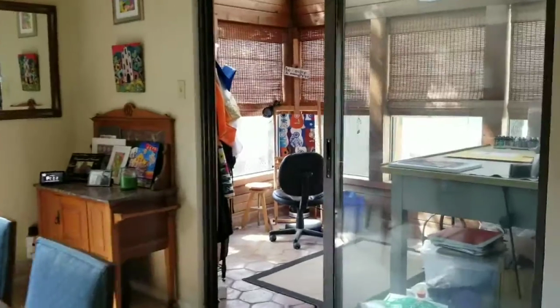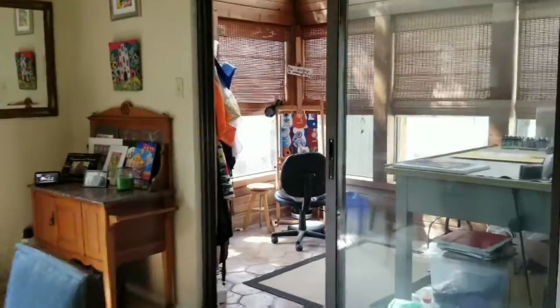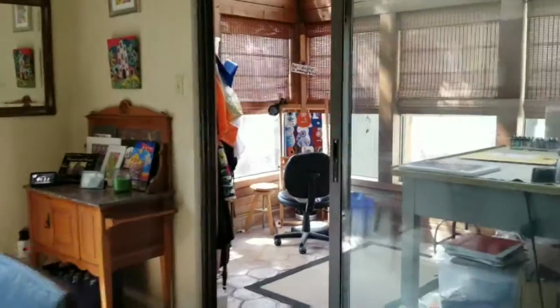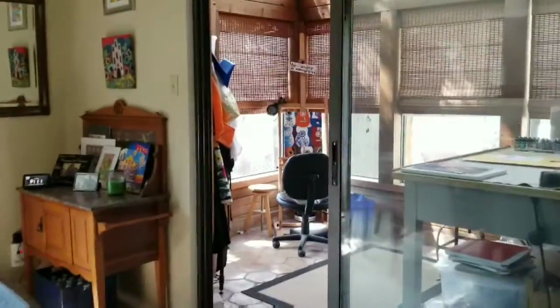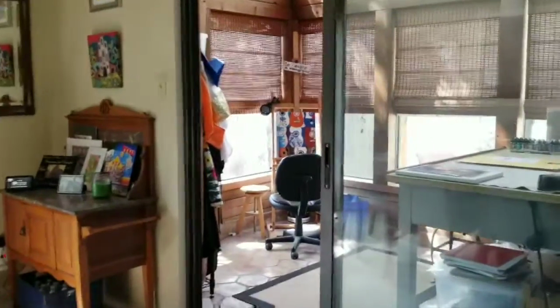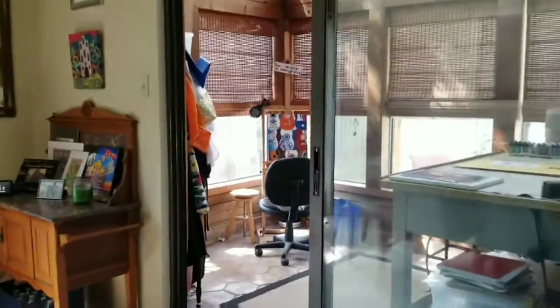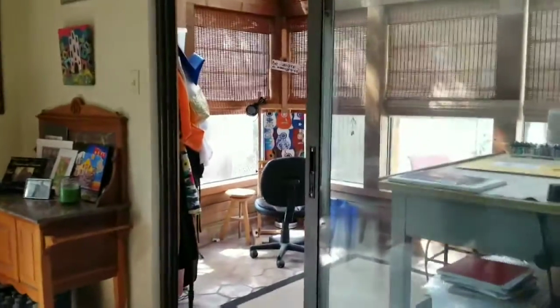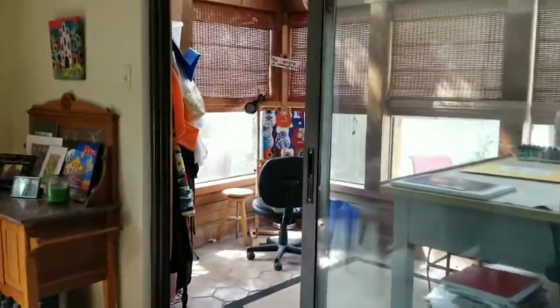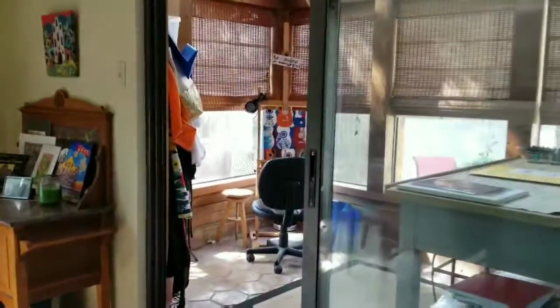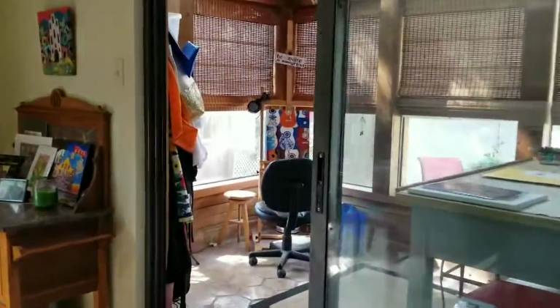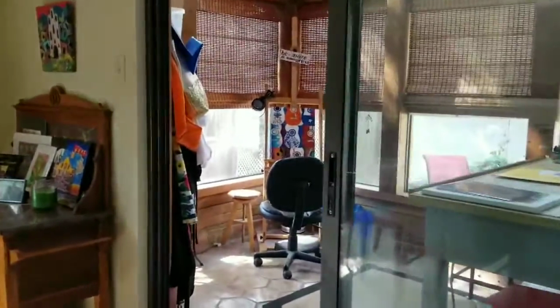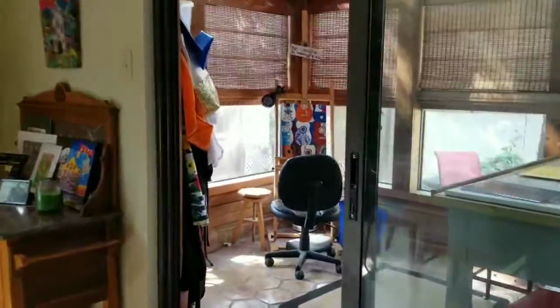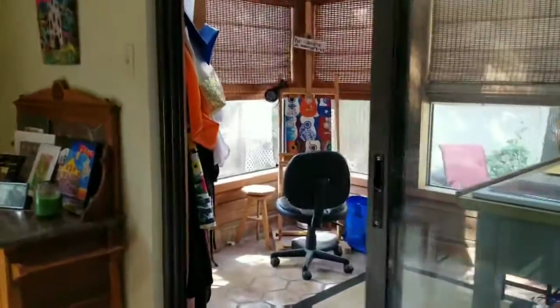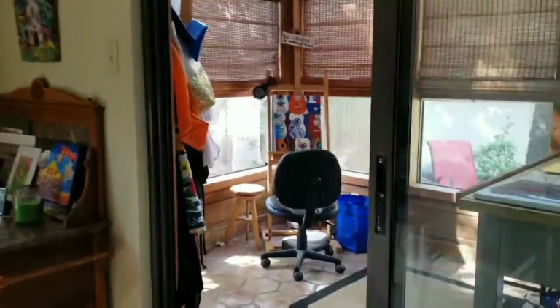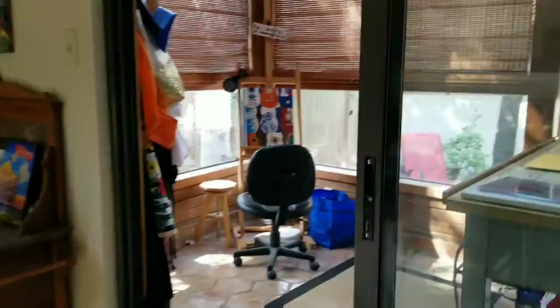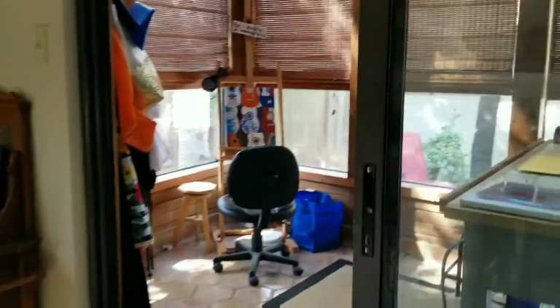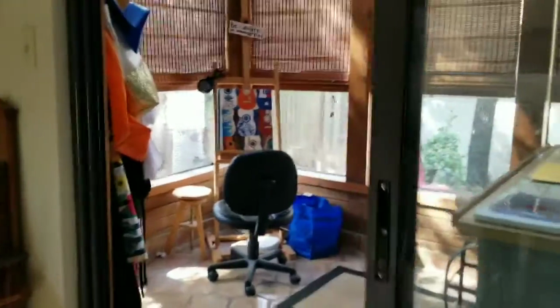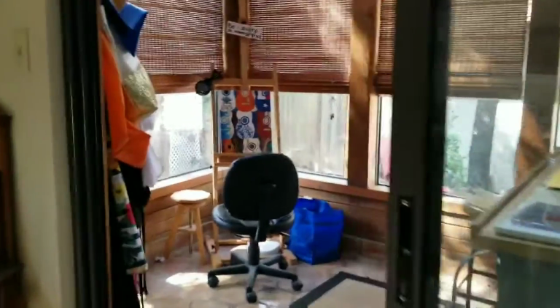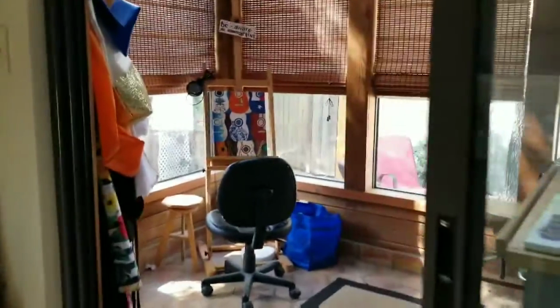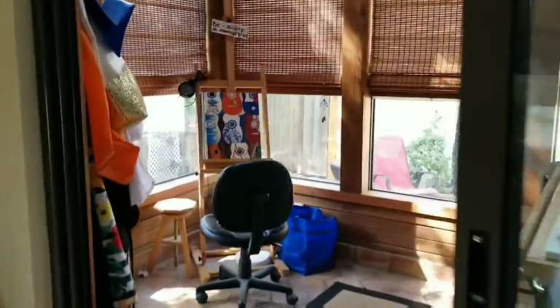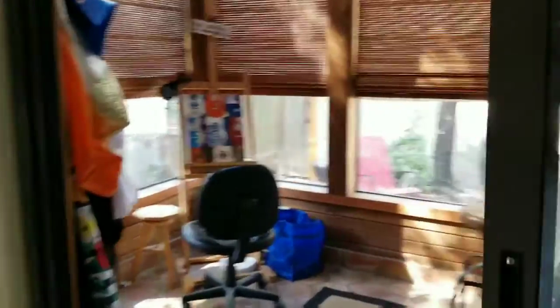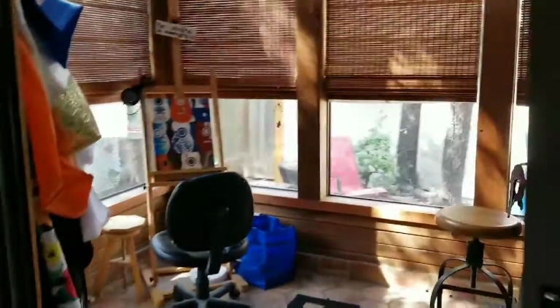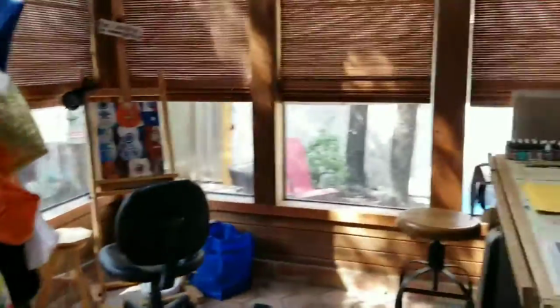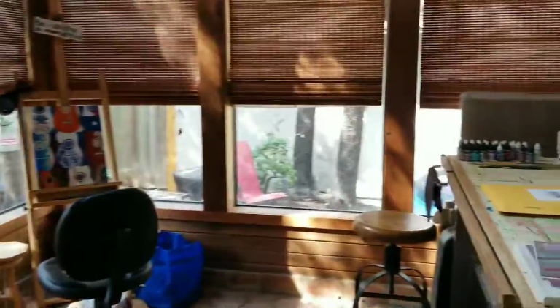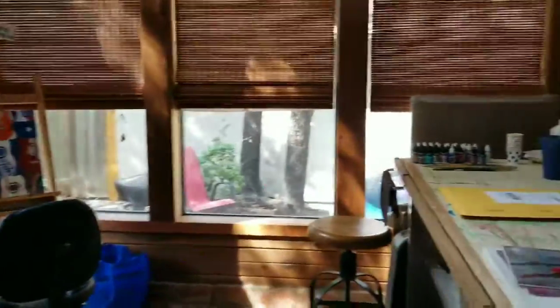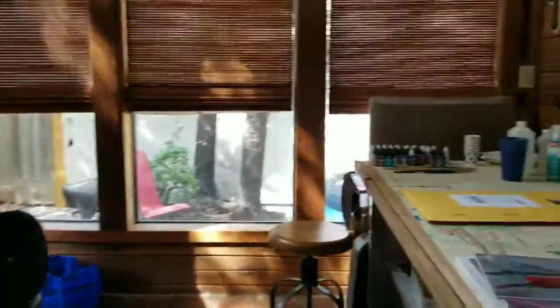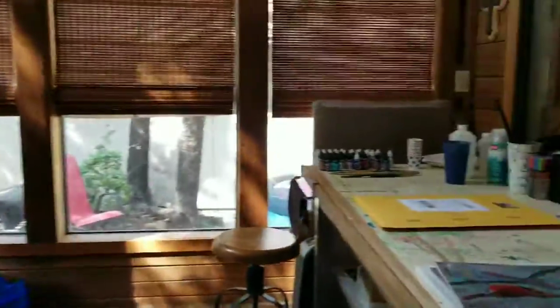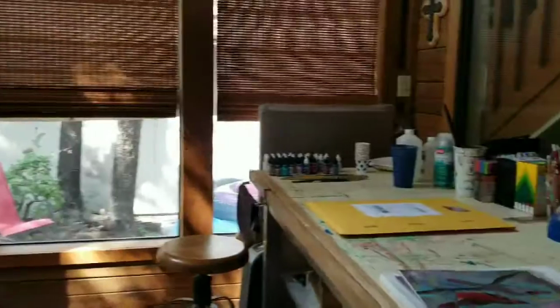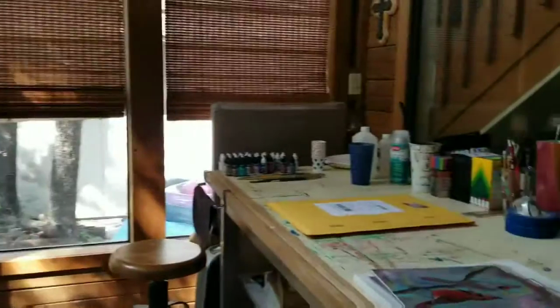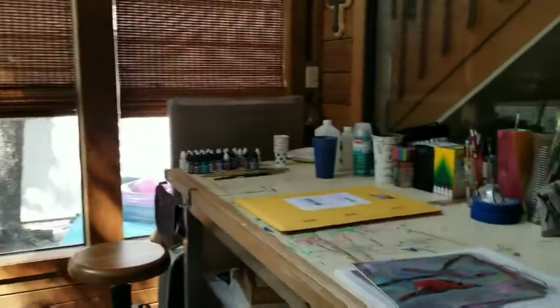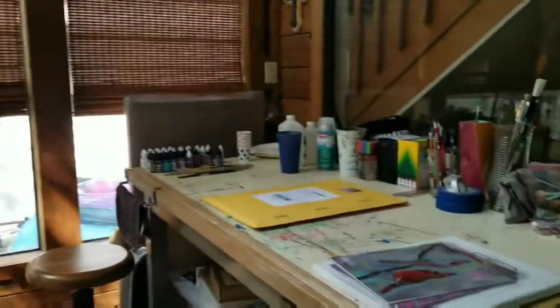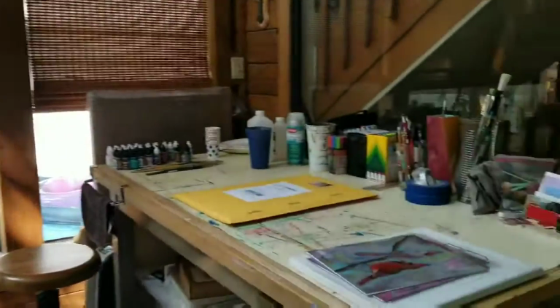Hello again! Here's a quick tour of my home atrium turned art studio.